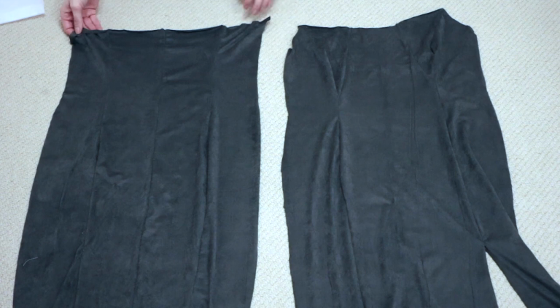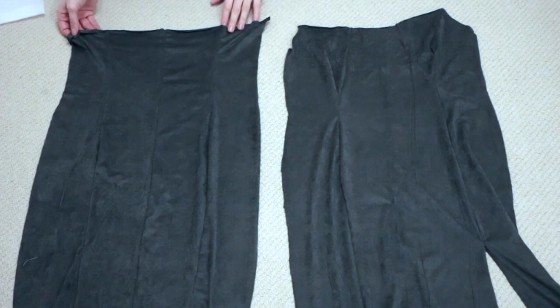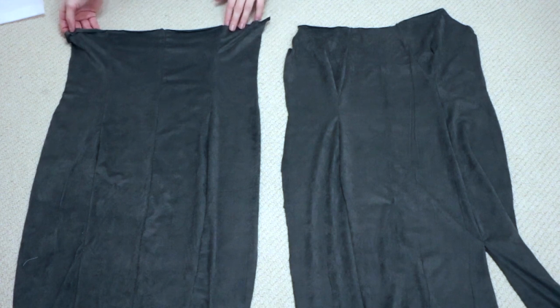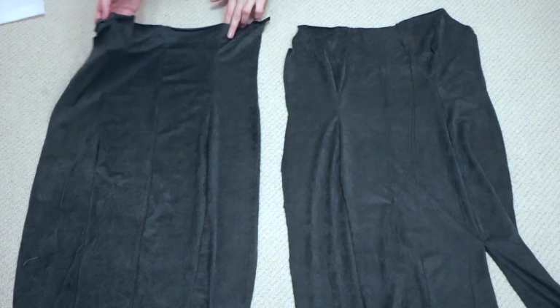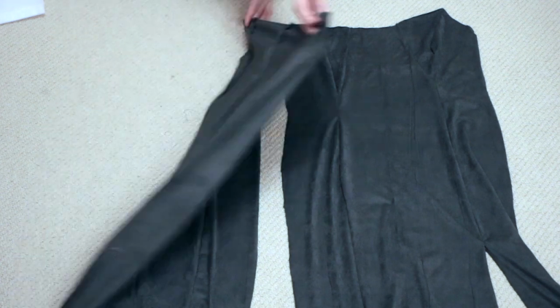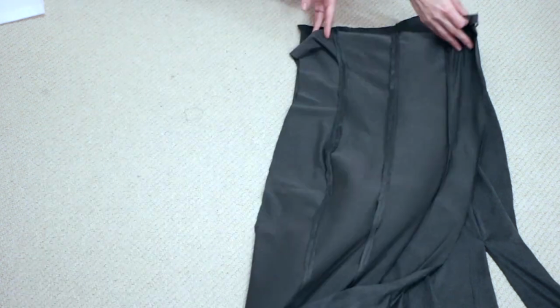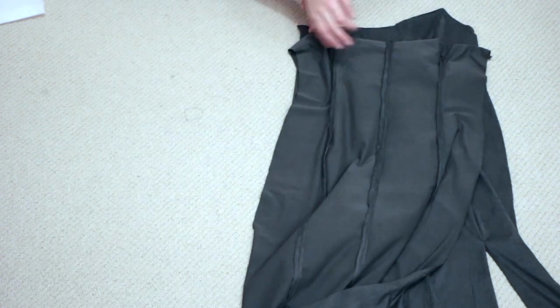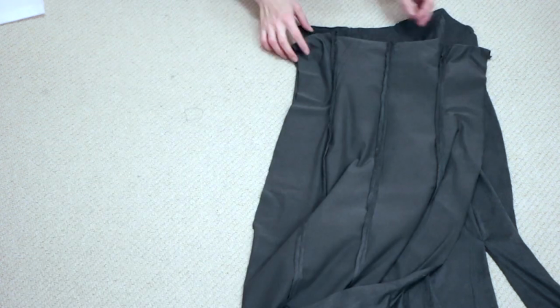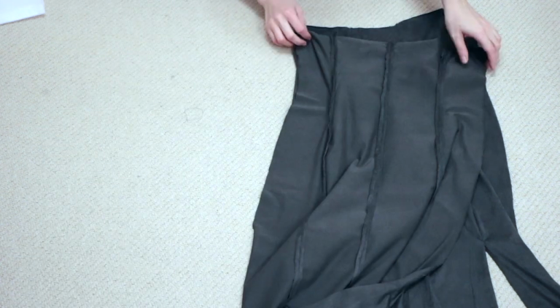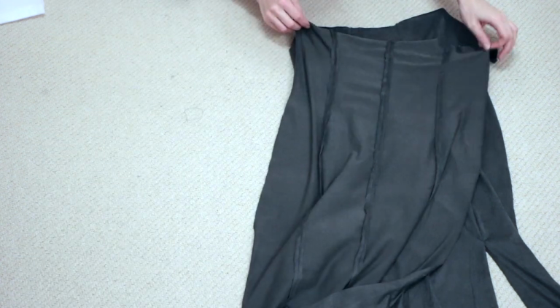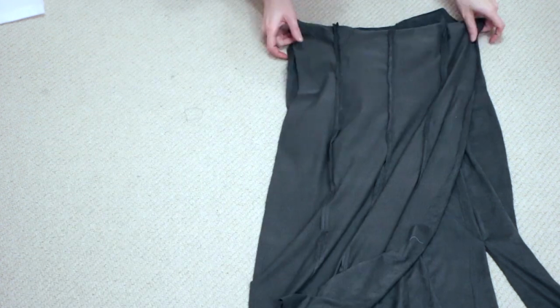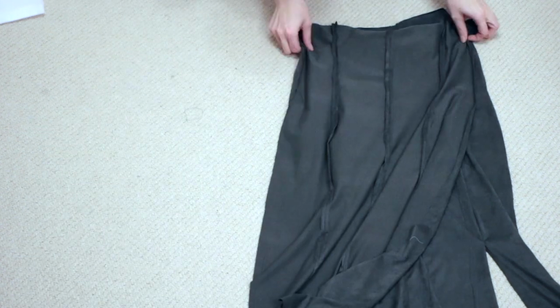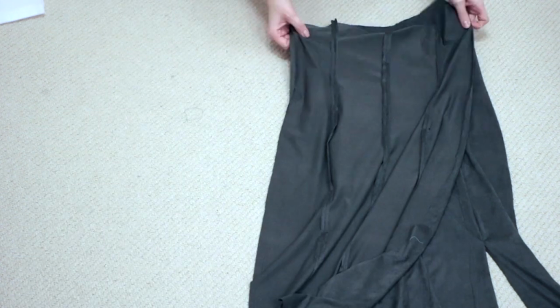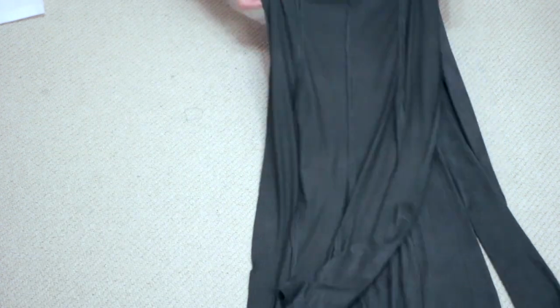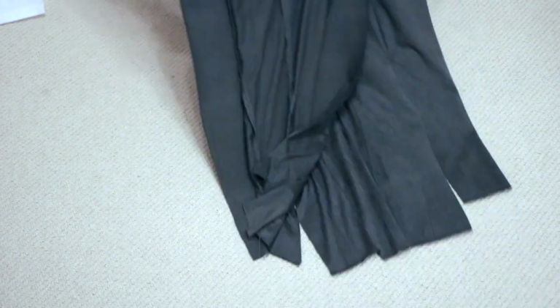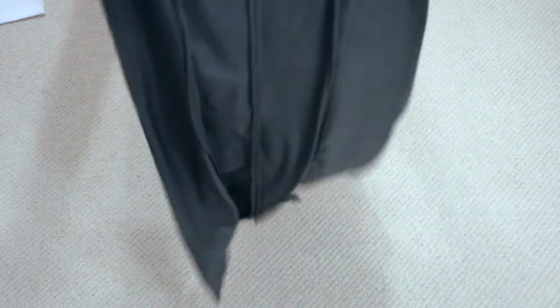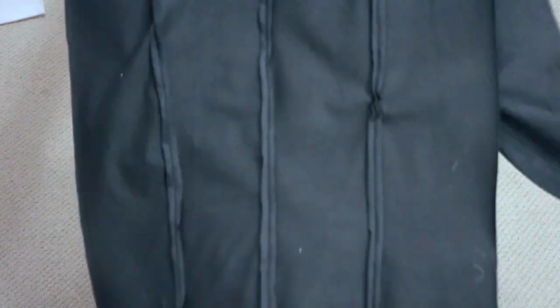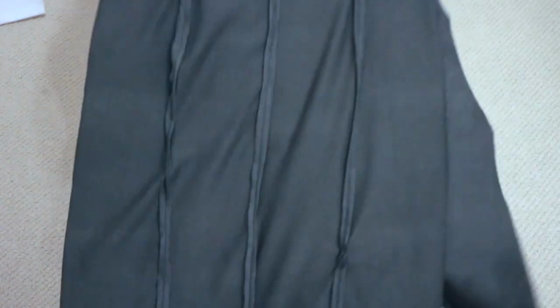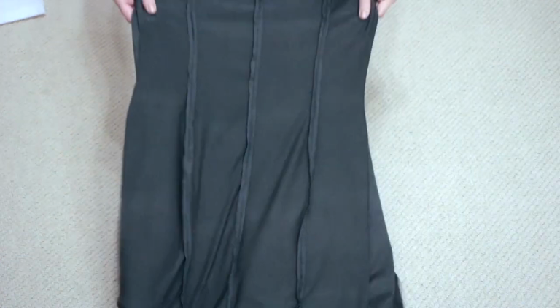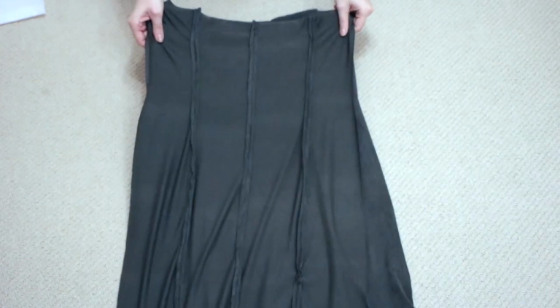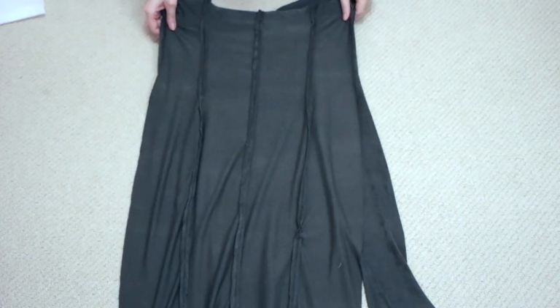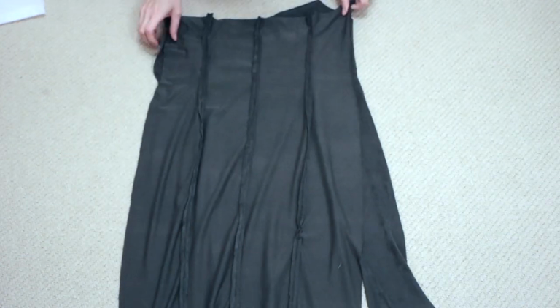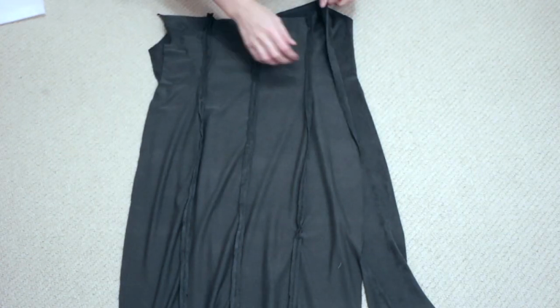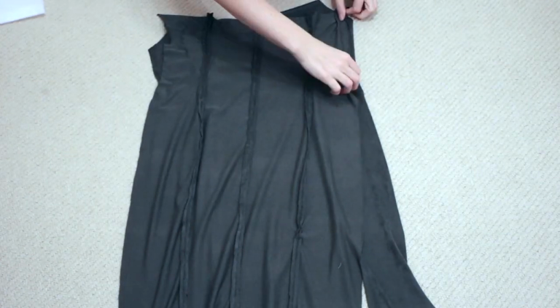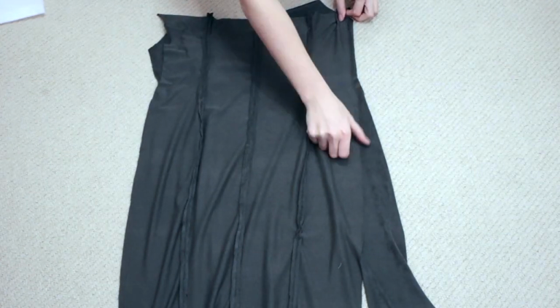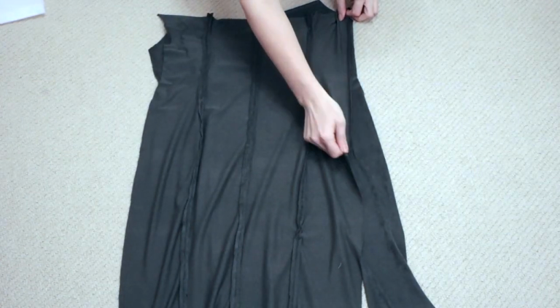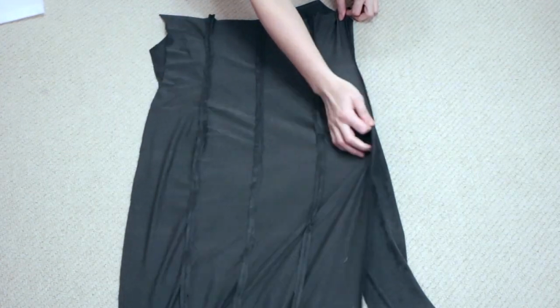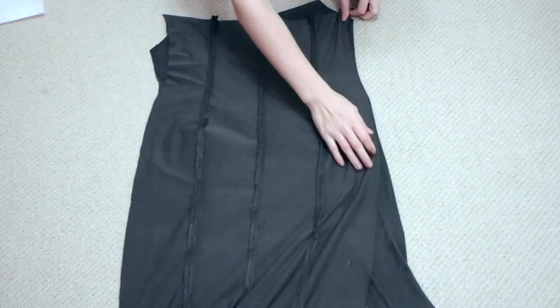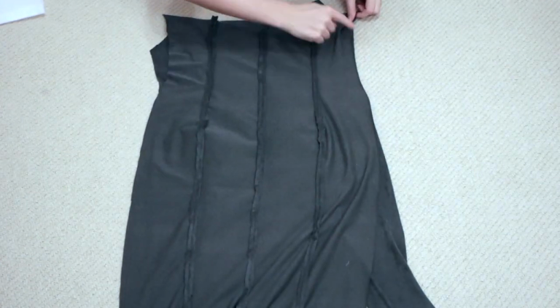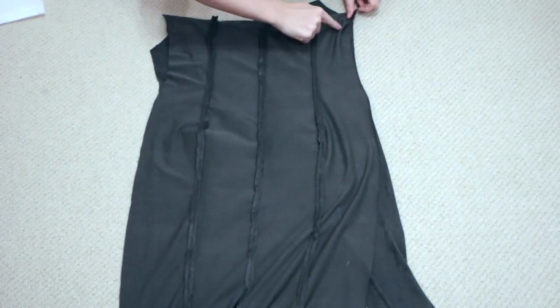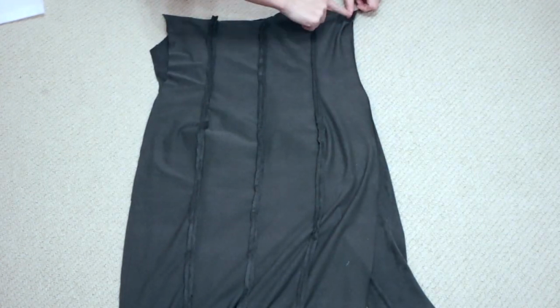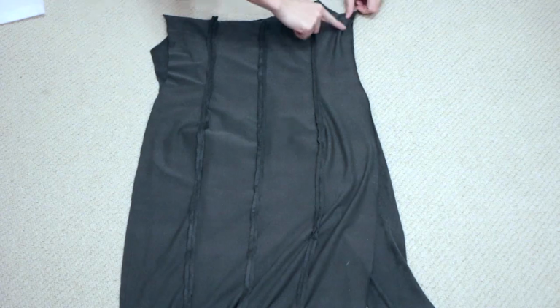Now place the front and back pieces right sides facing onto each other and close the side seams.